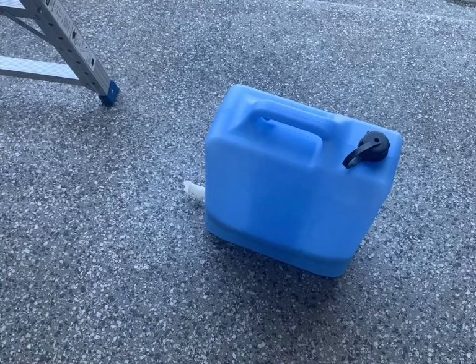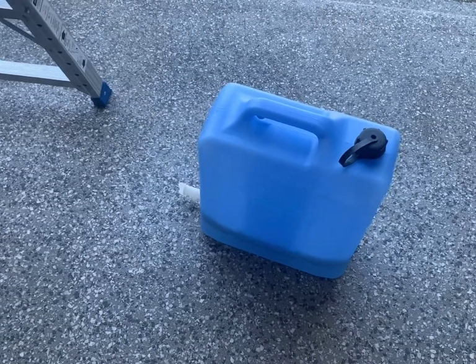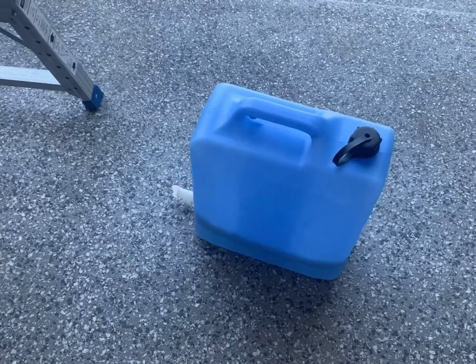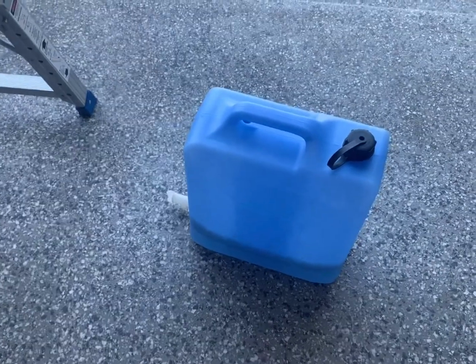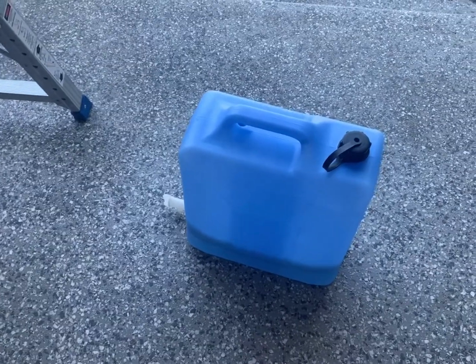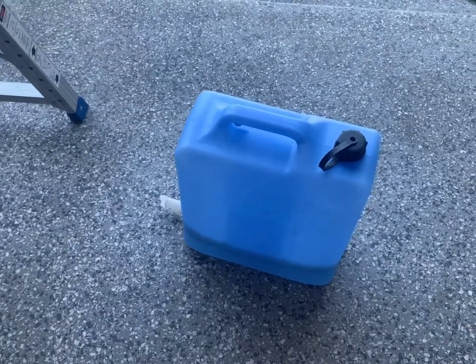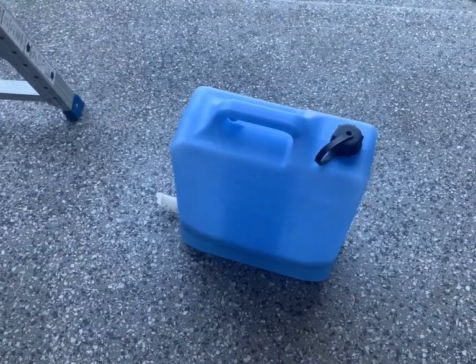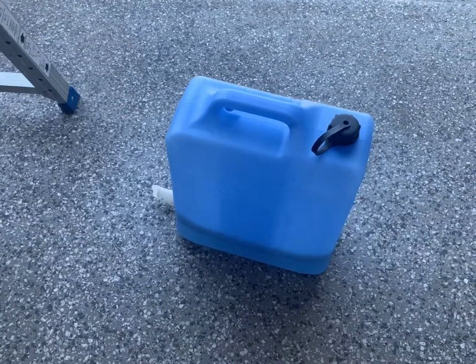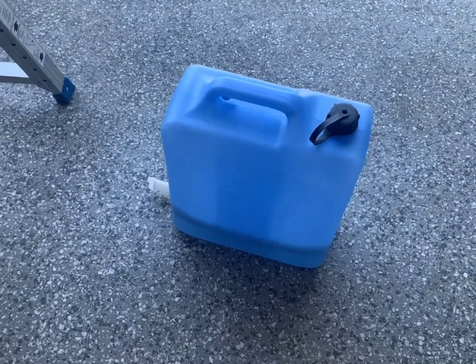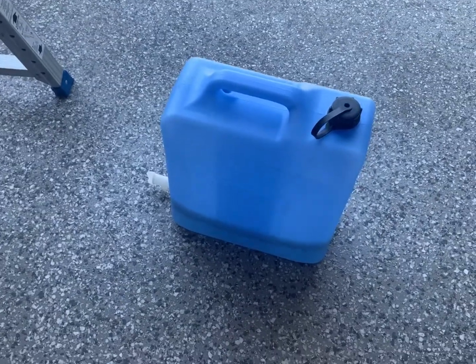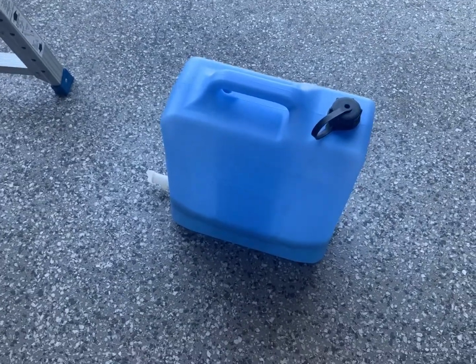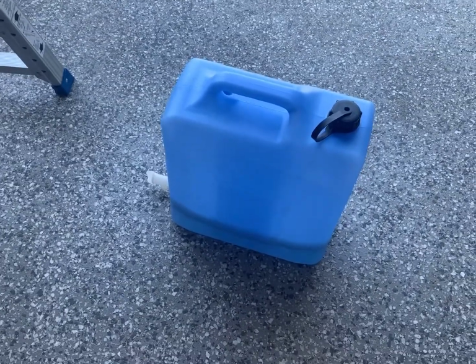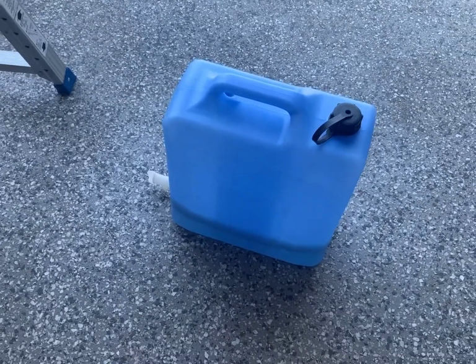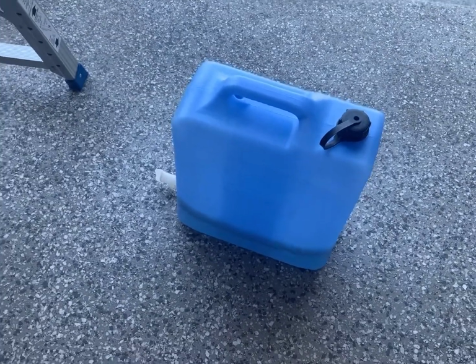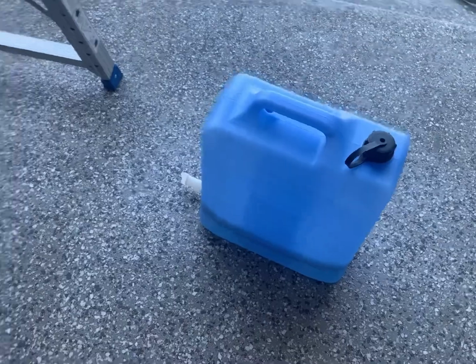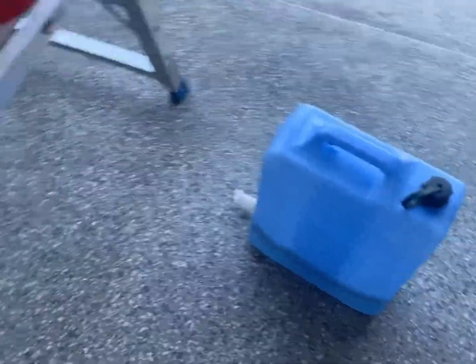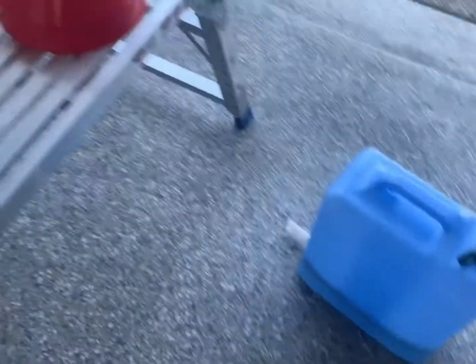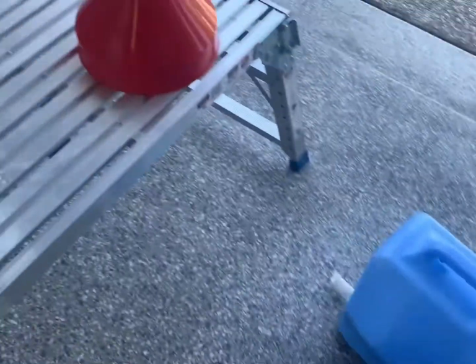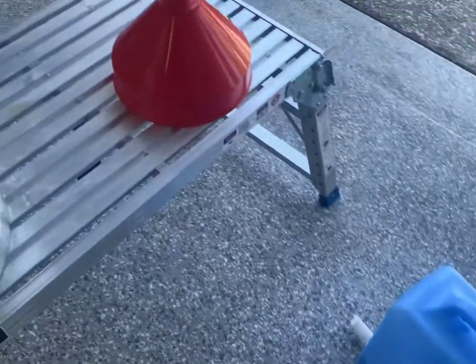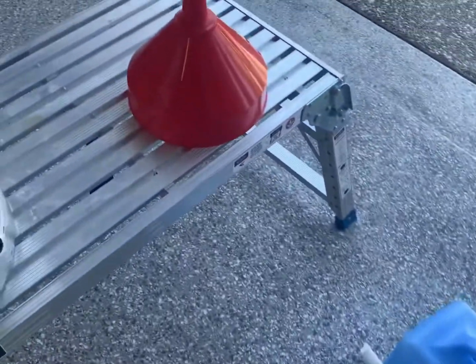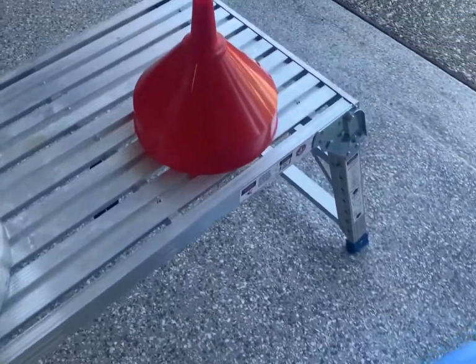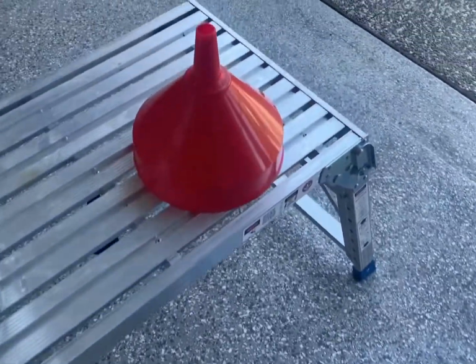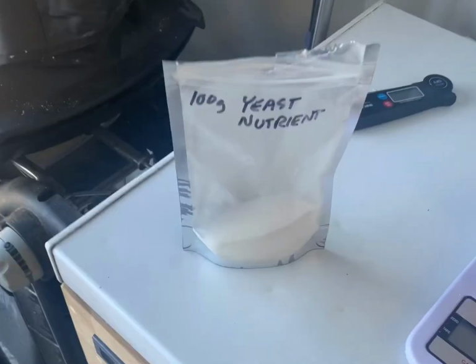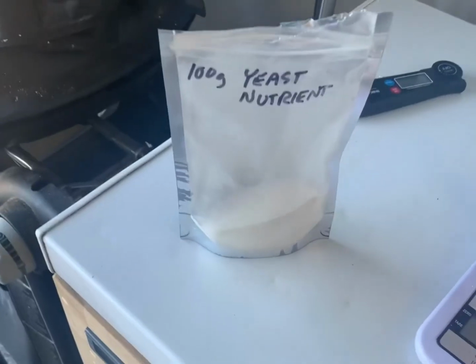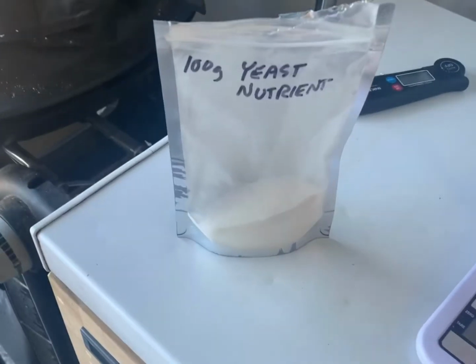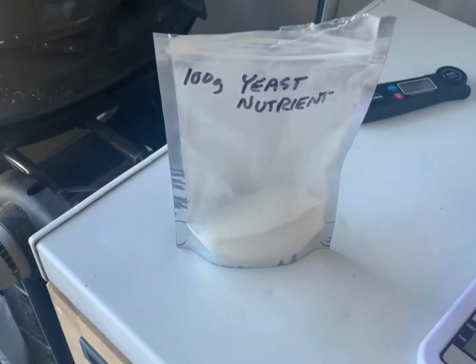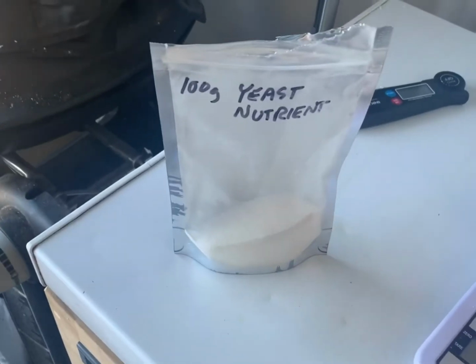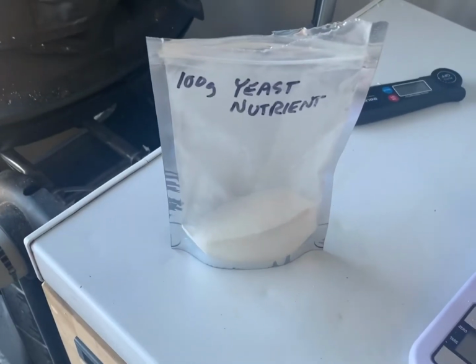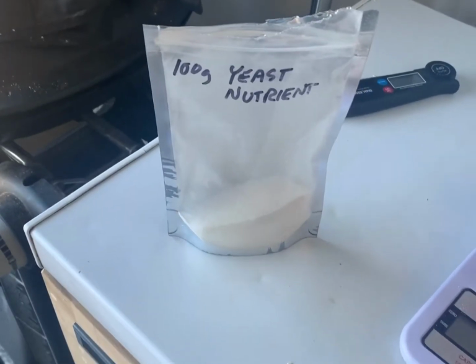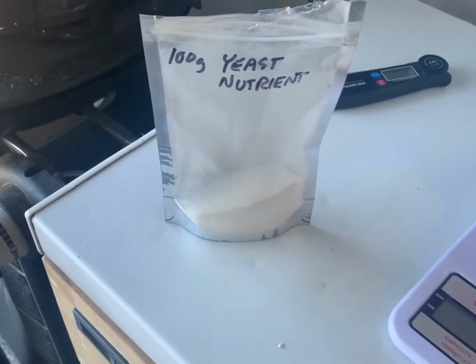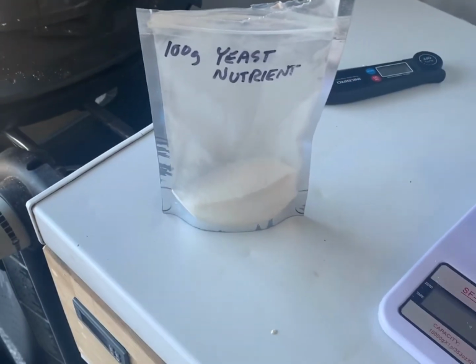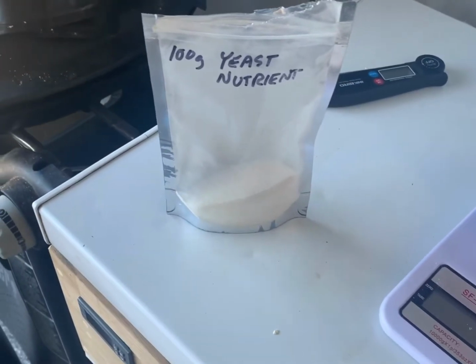We'll just wait - we're sanitising the cube and the funnel. We're going to put in half a teaspoon of yeast nutrient.